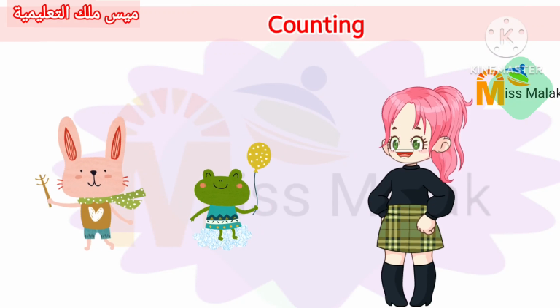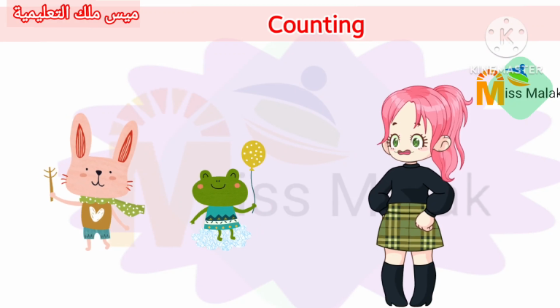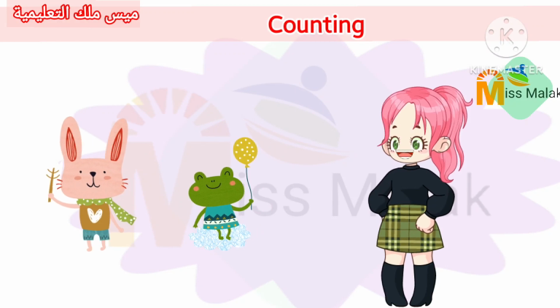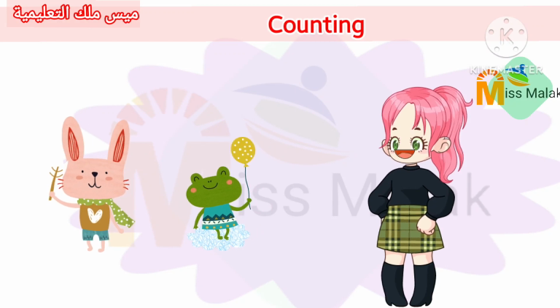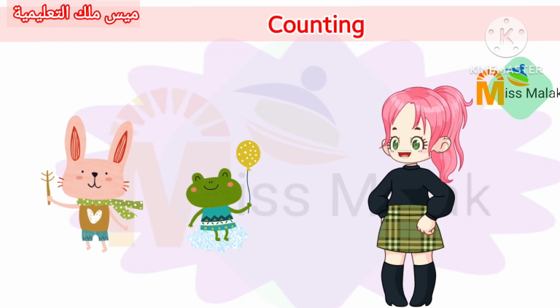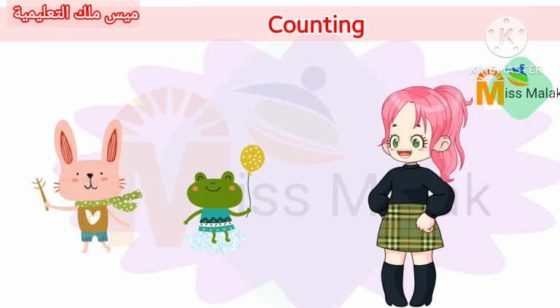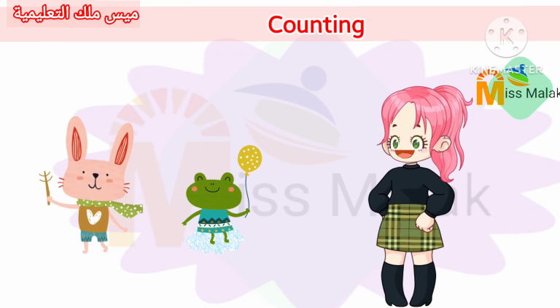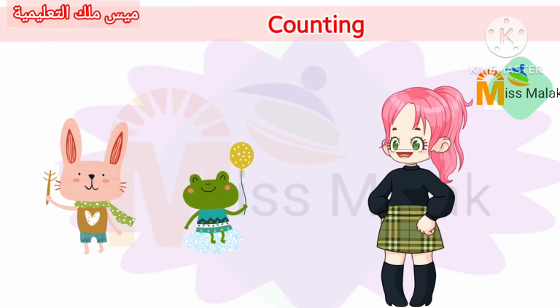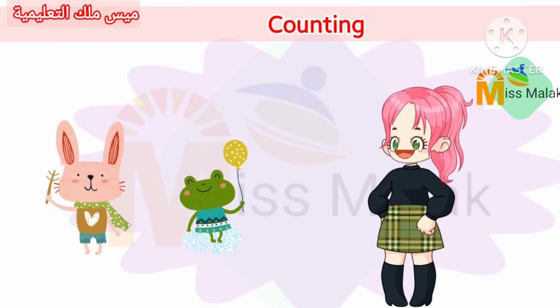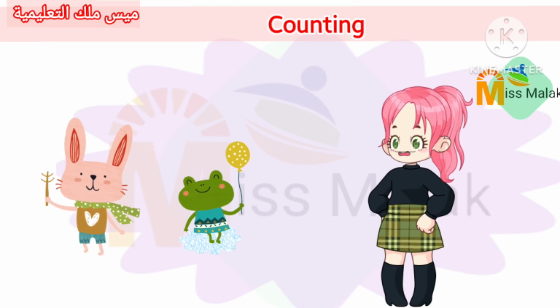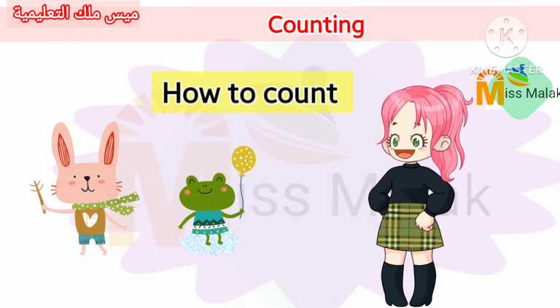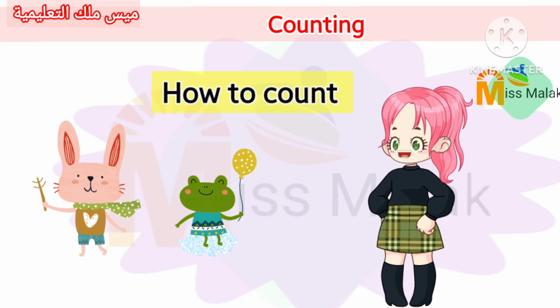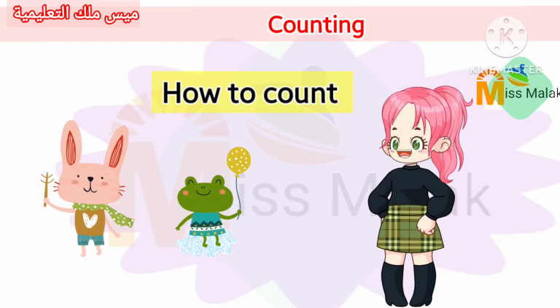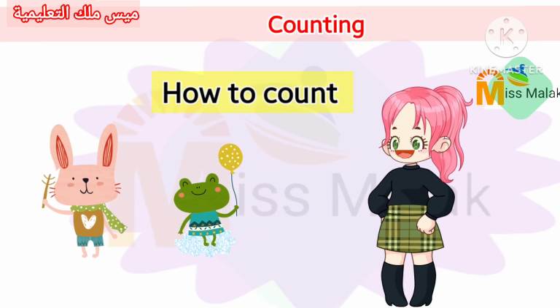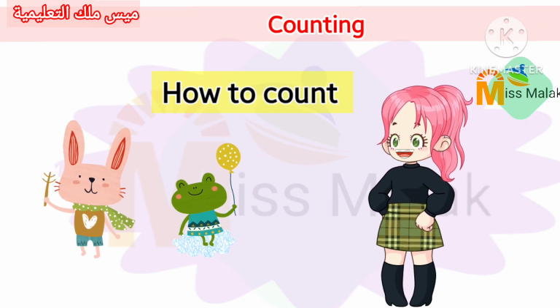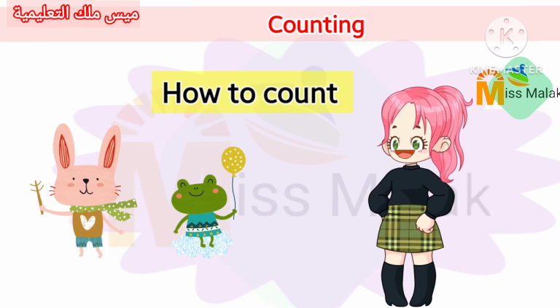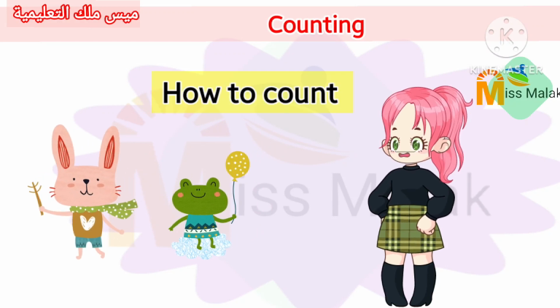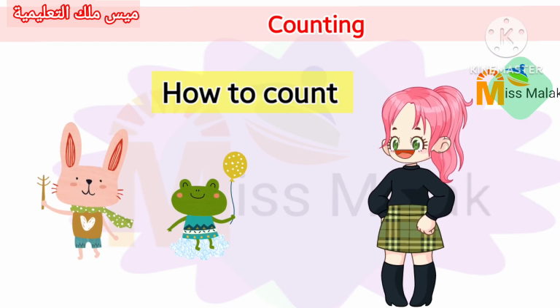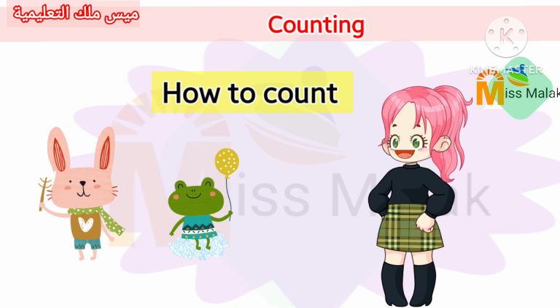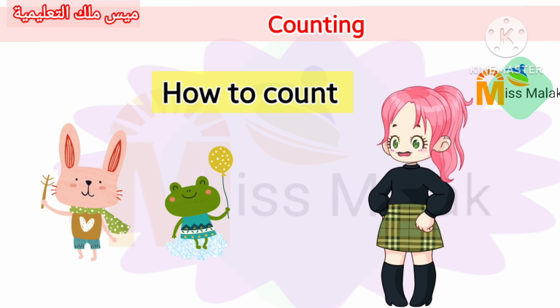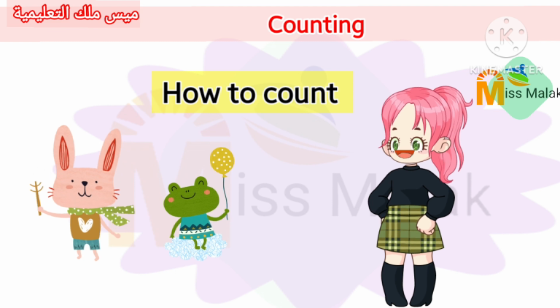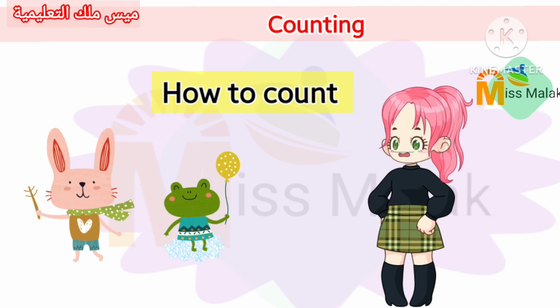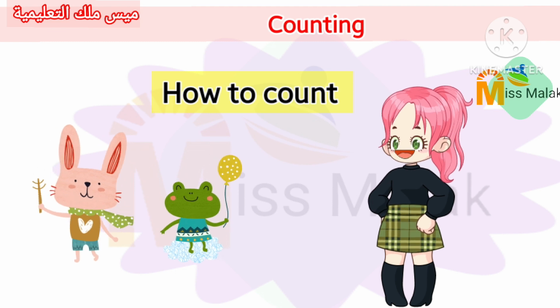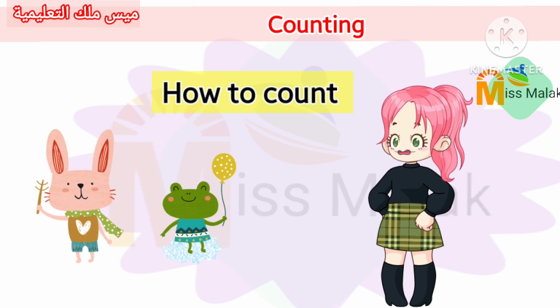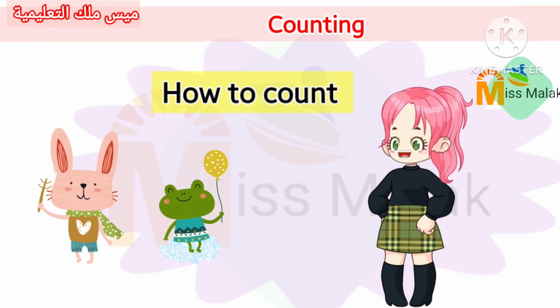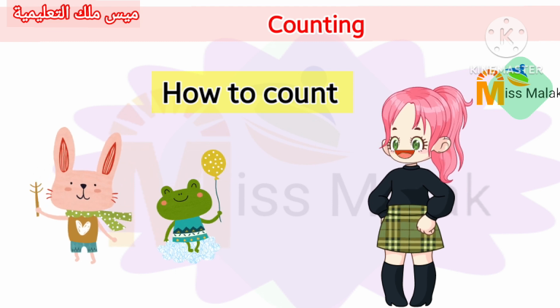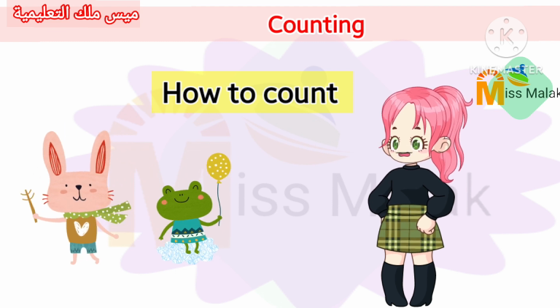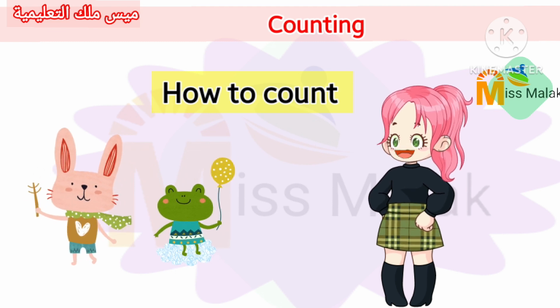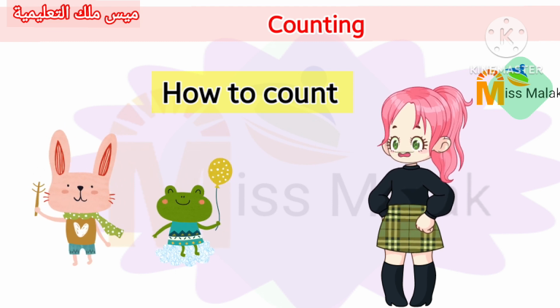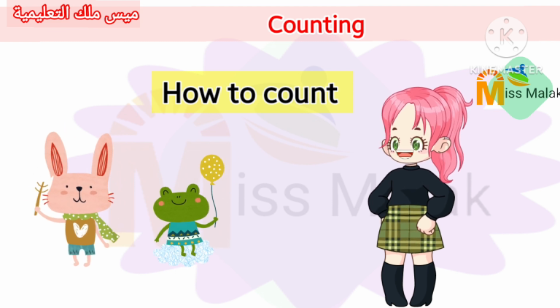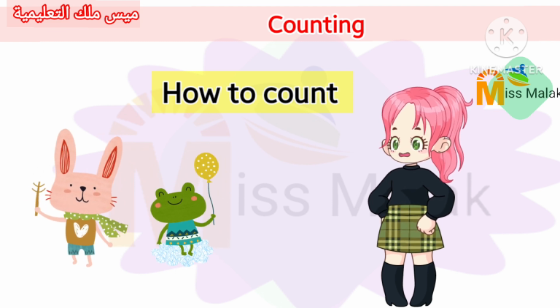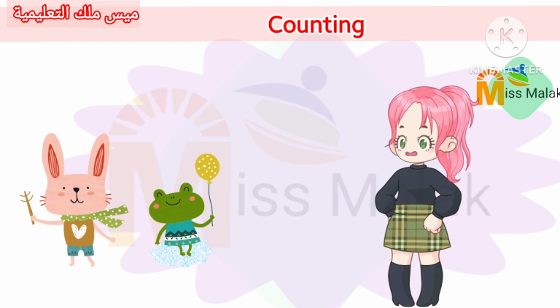Today we're going to learn how to count. Let's count together.